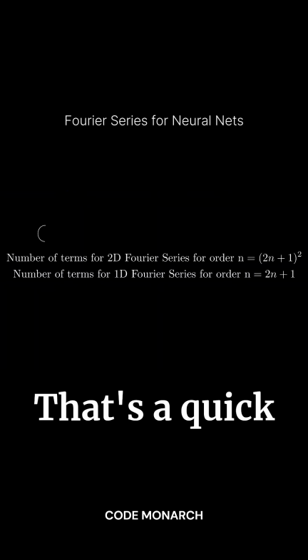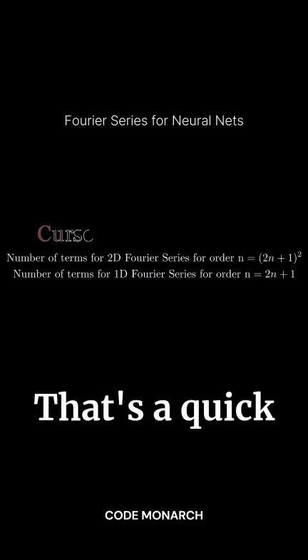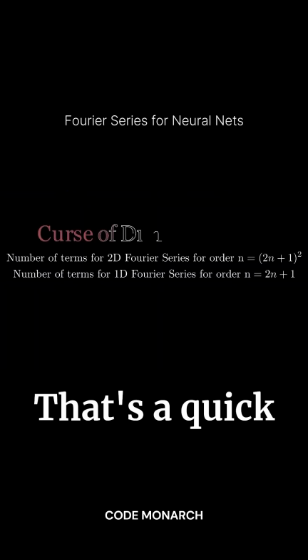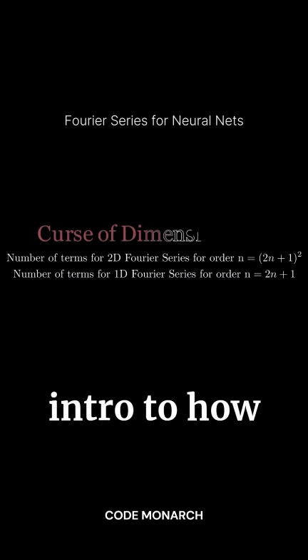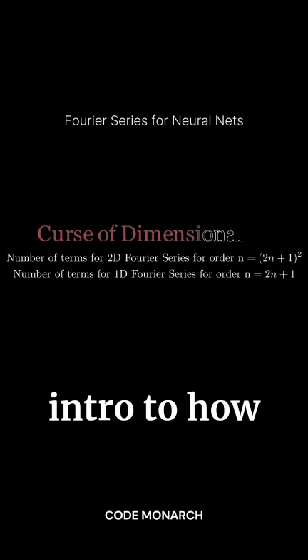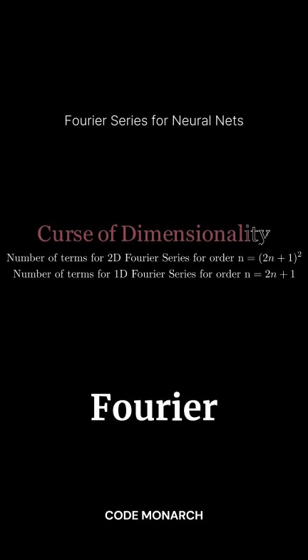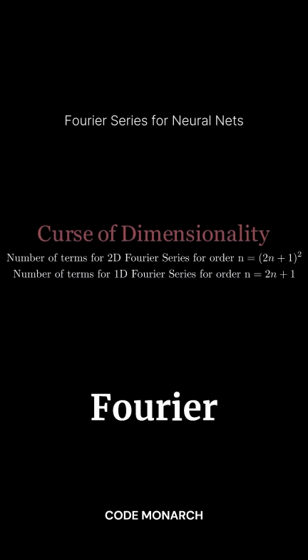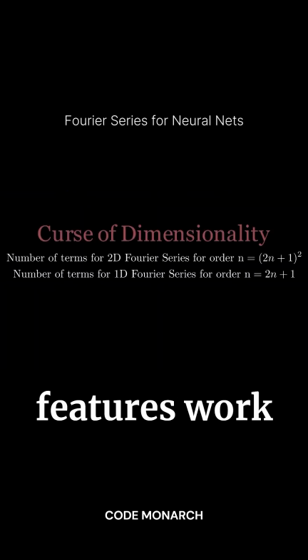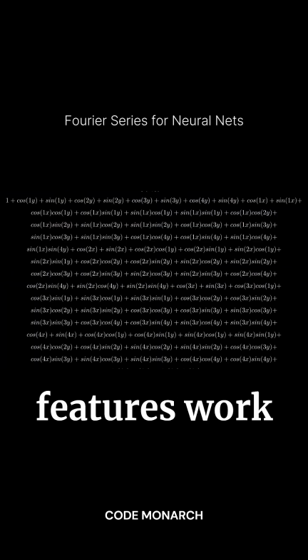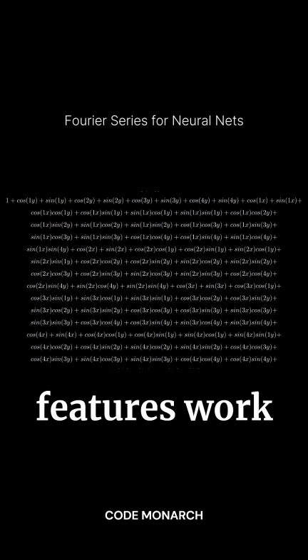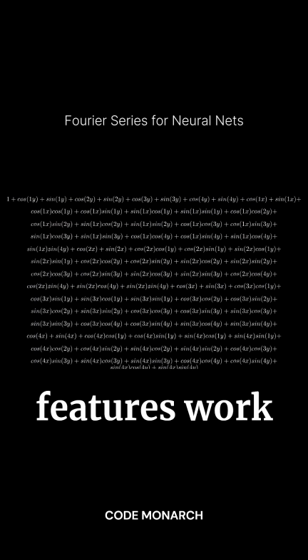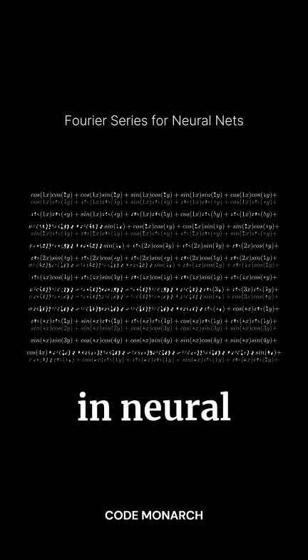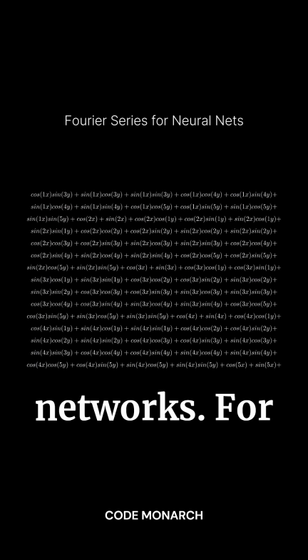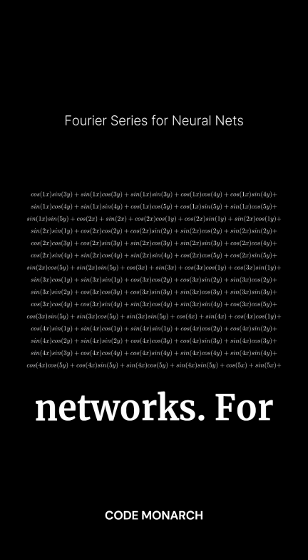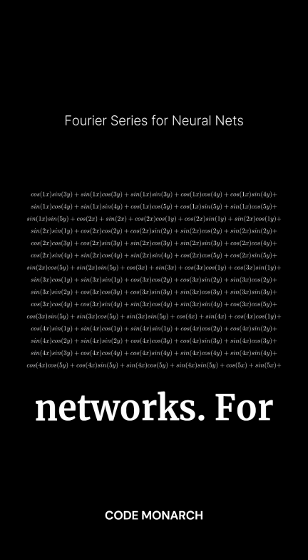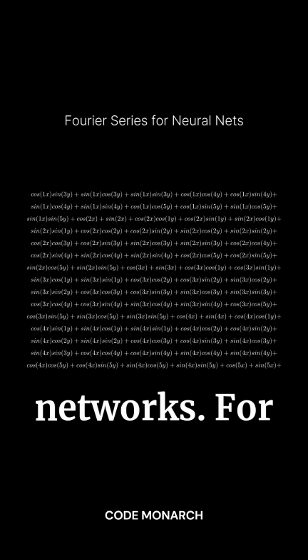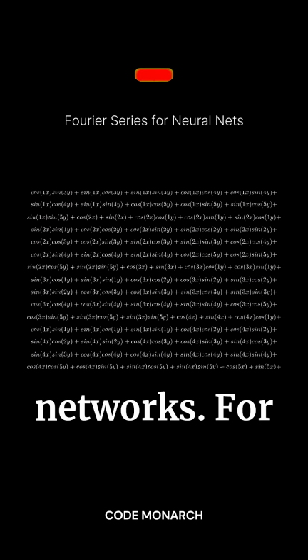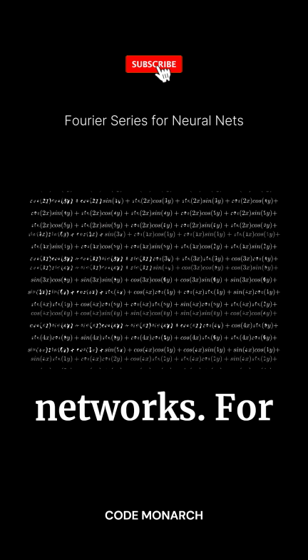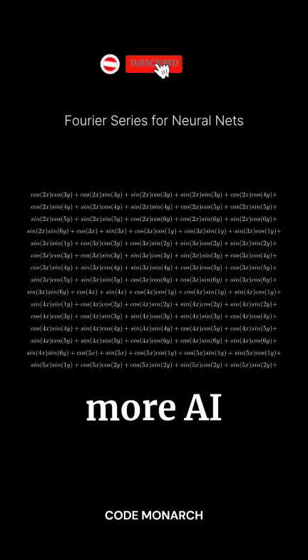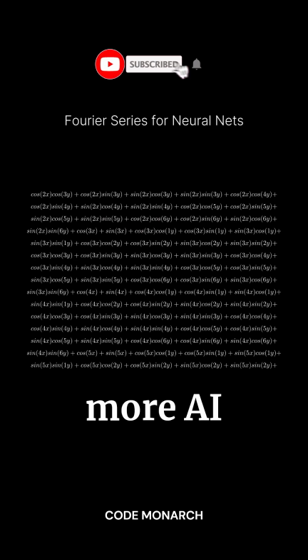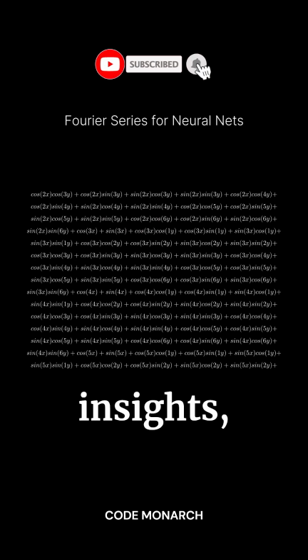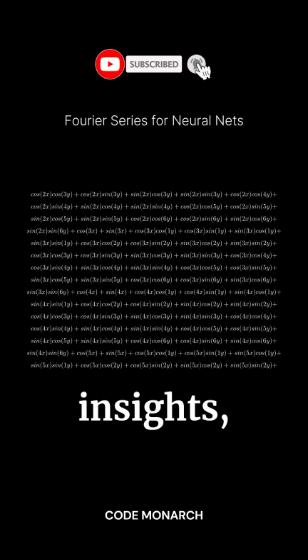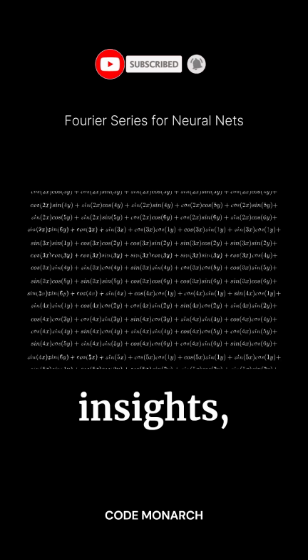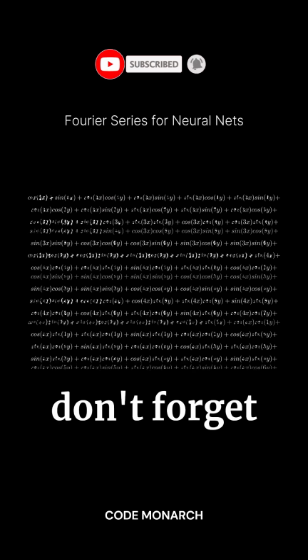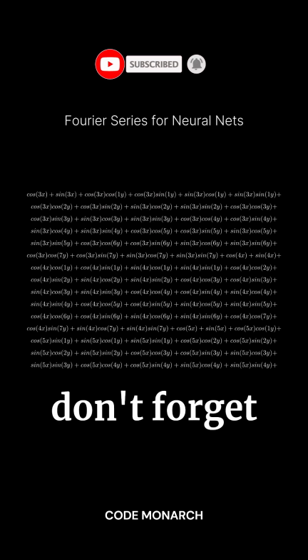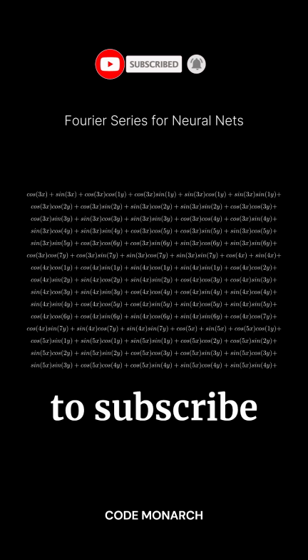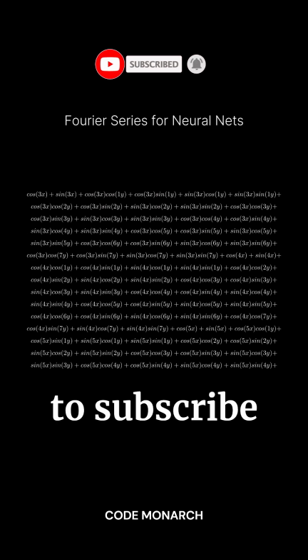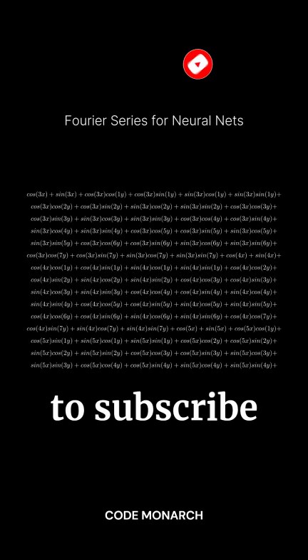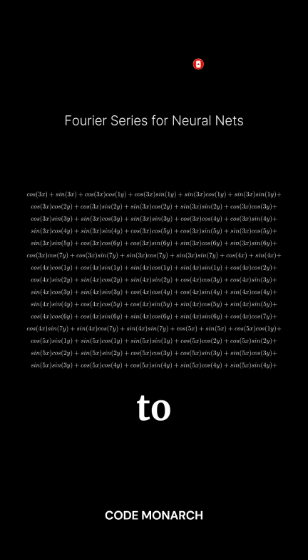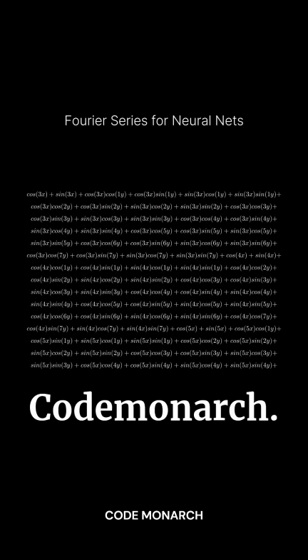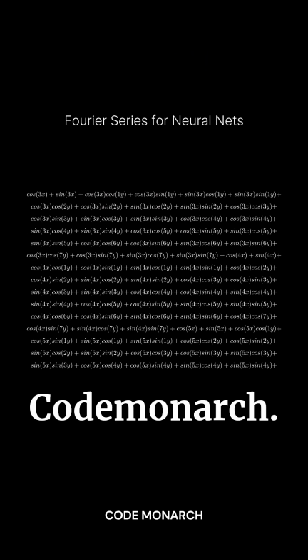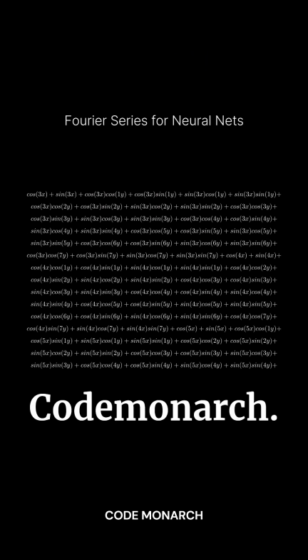That's a quick intro to how Fourier features work in neural networks. For more AI insights, don't forget to subscribe to CodeMonarch.